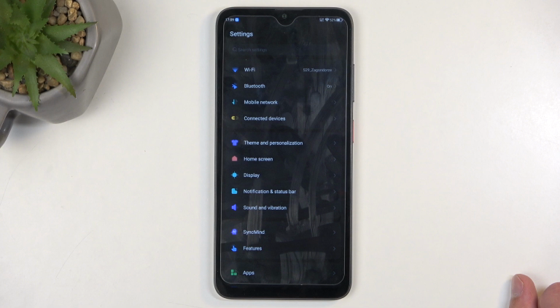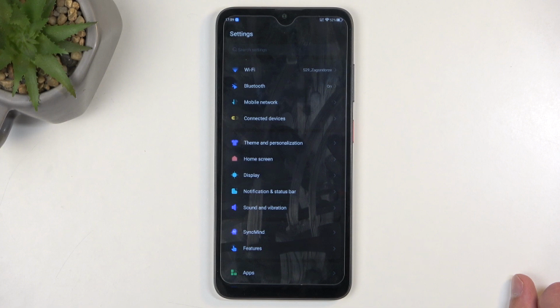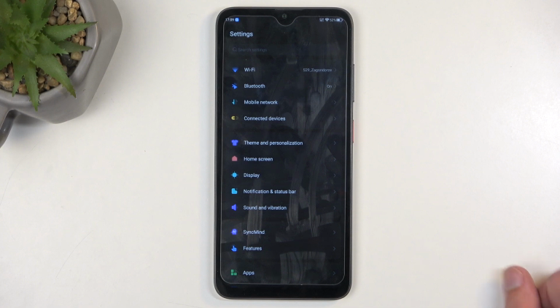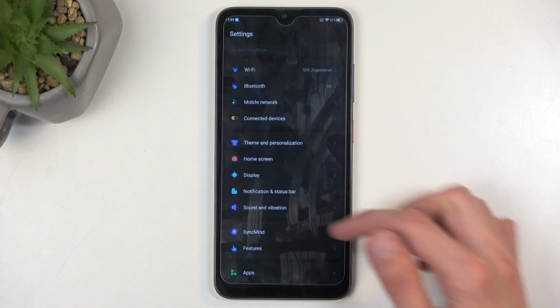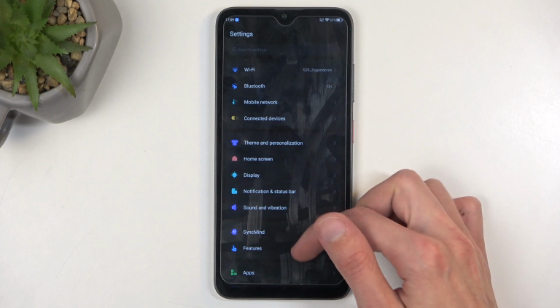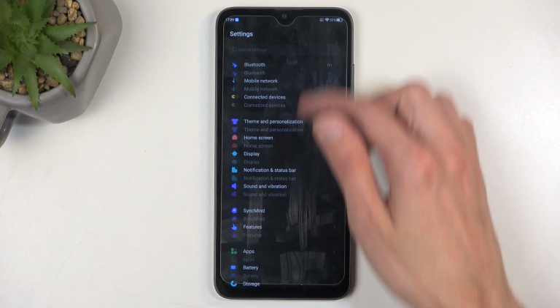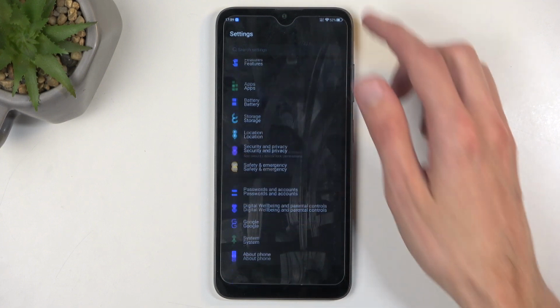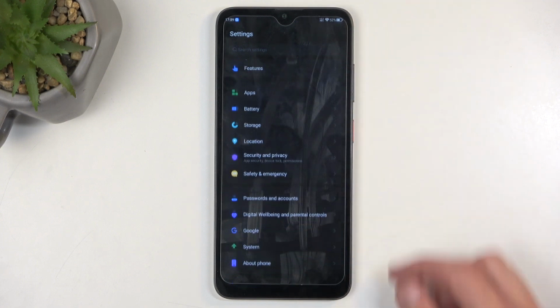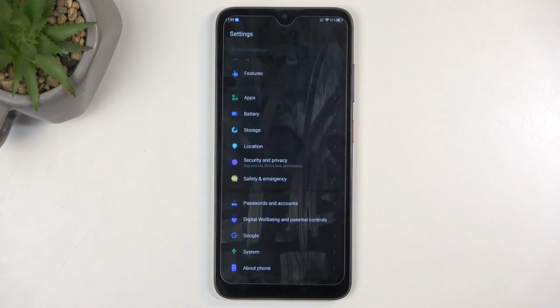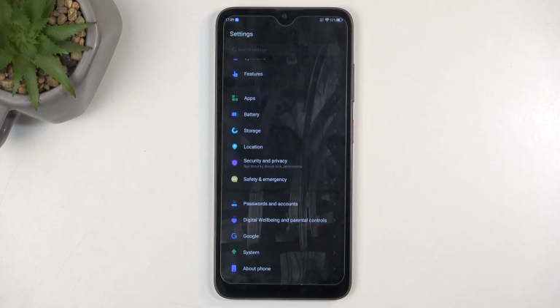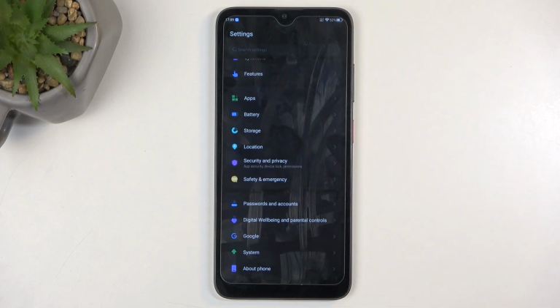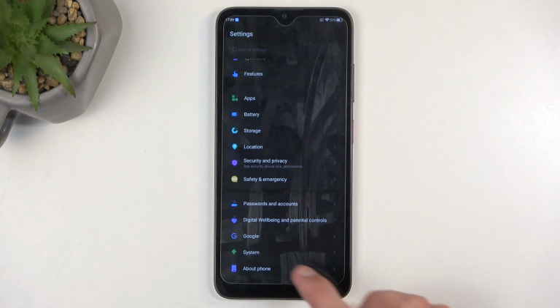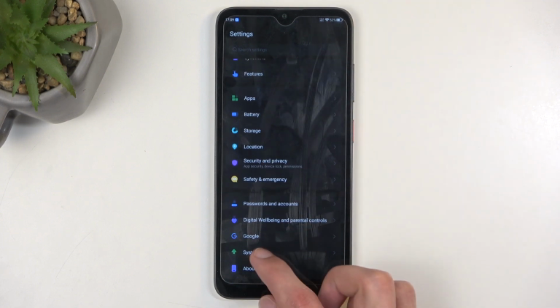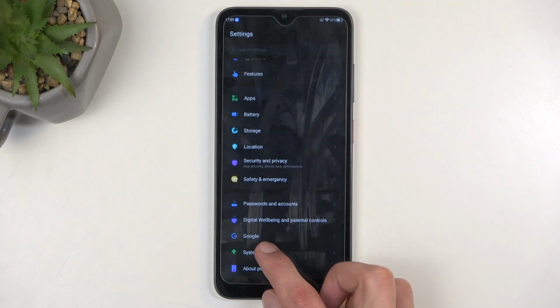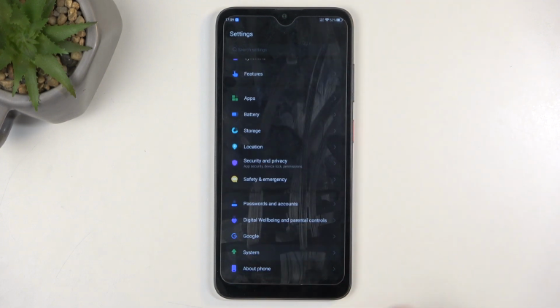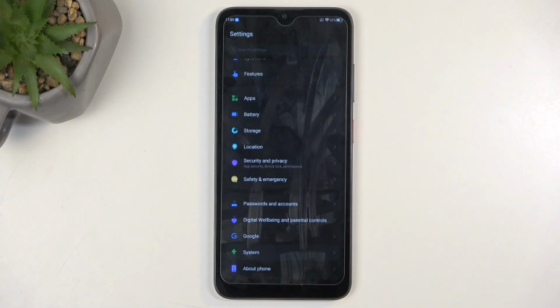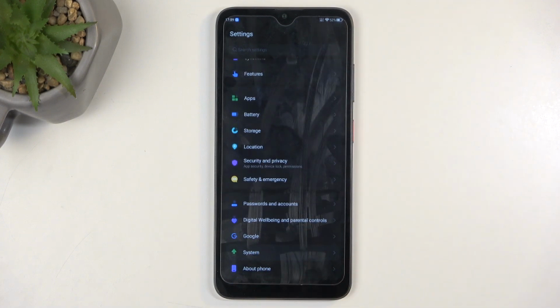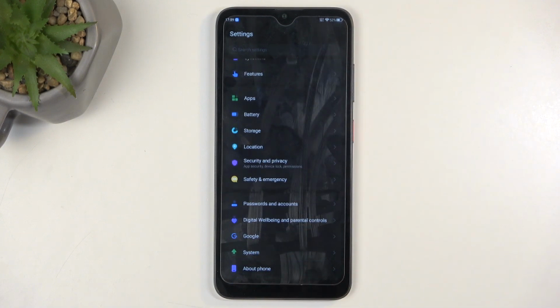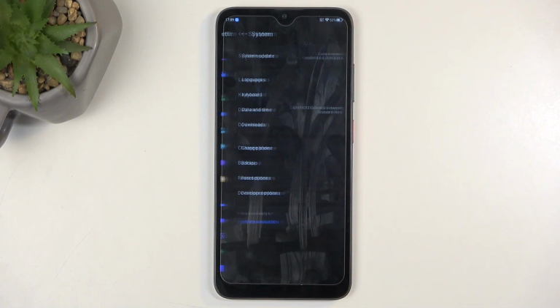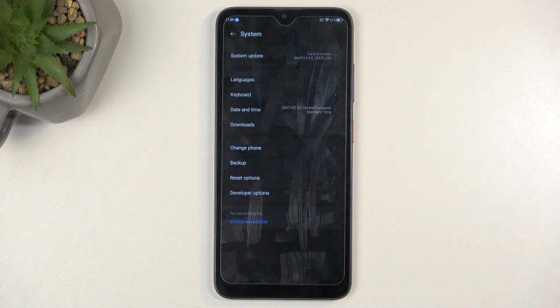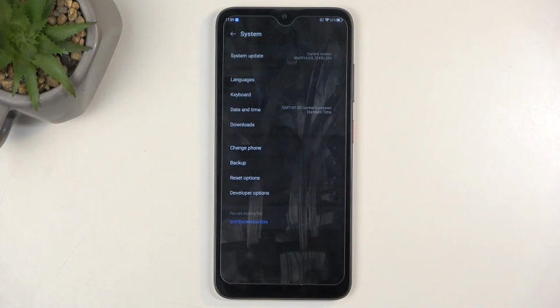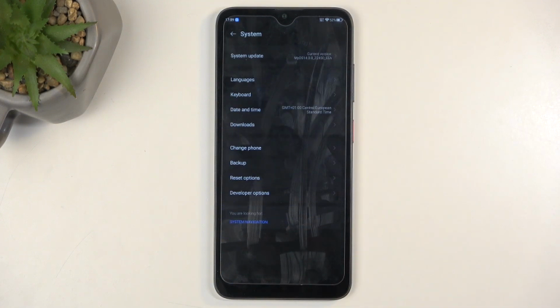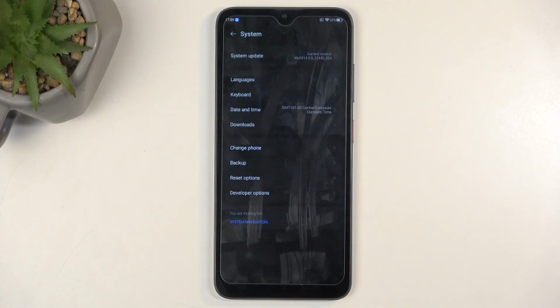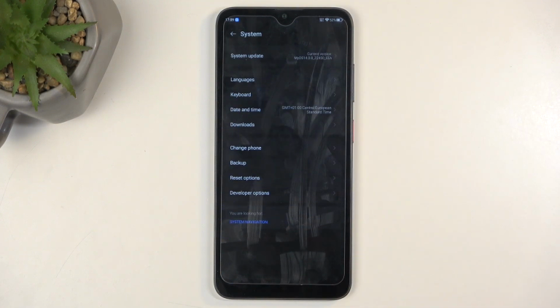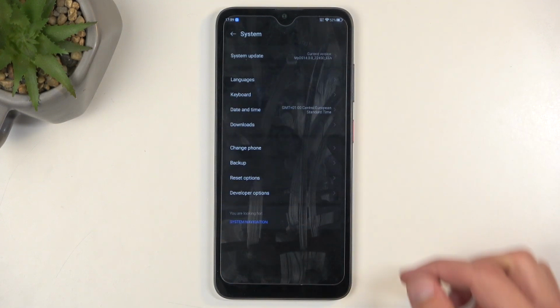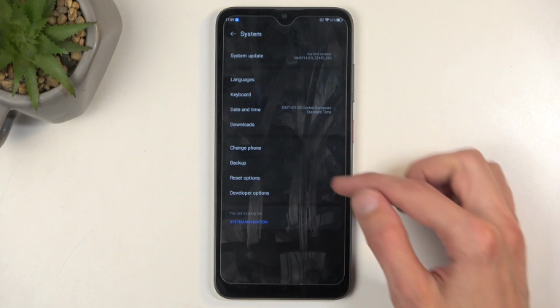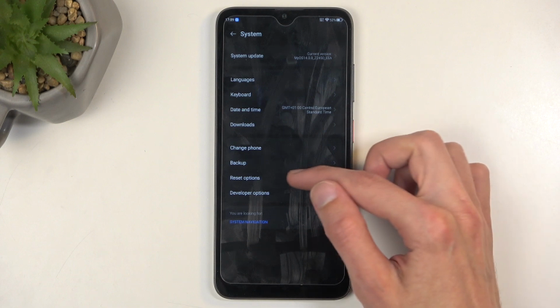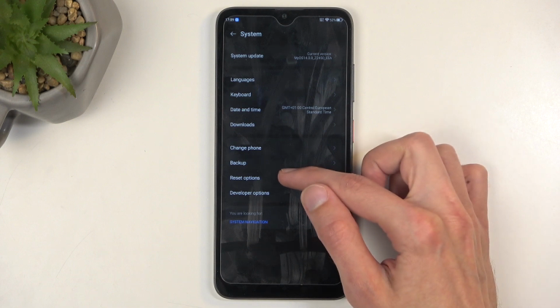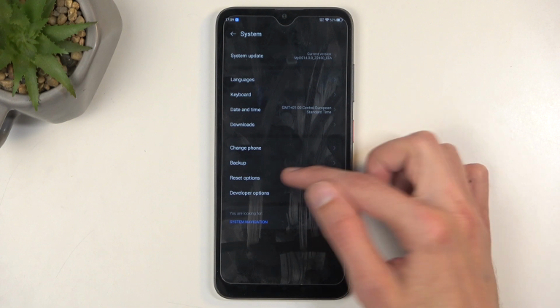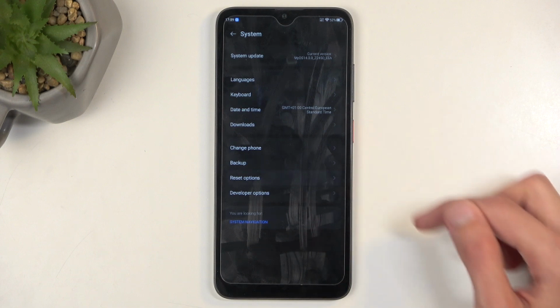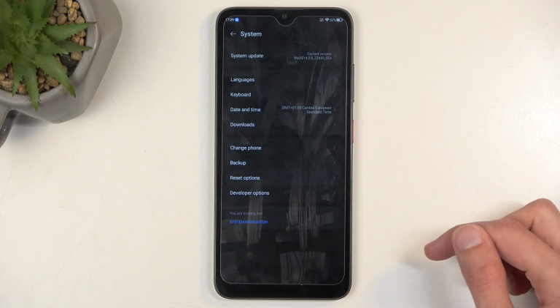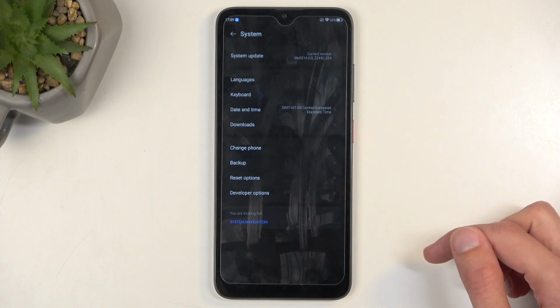From here we're going to scroll all the way down to System, and then you want to select Reset Options.